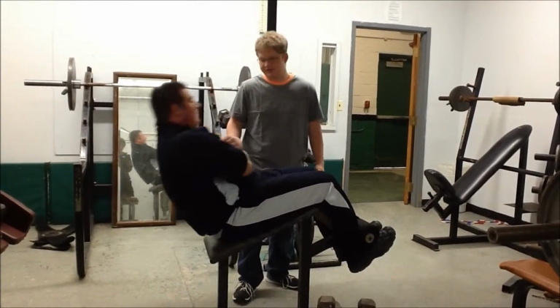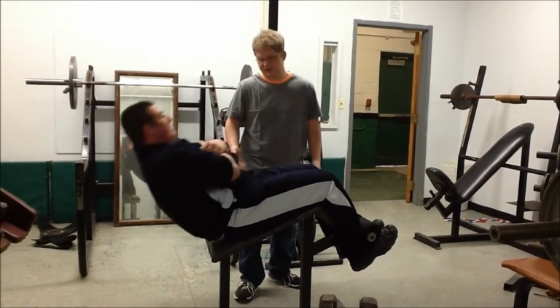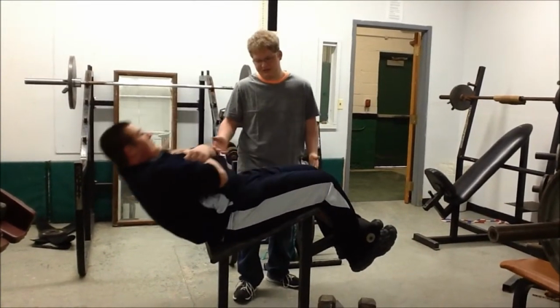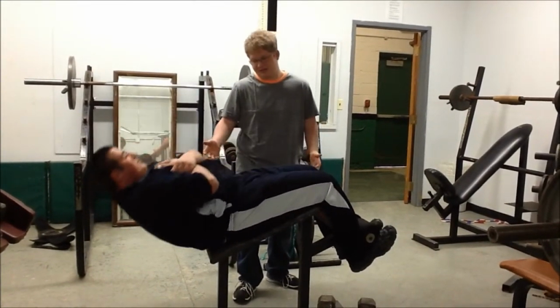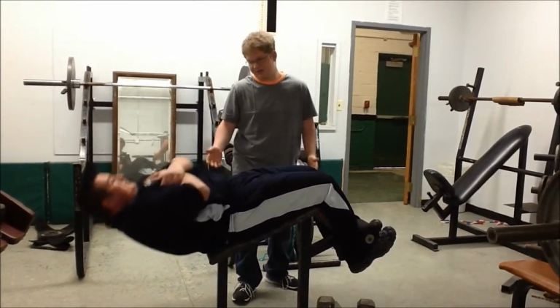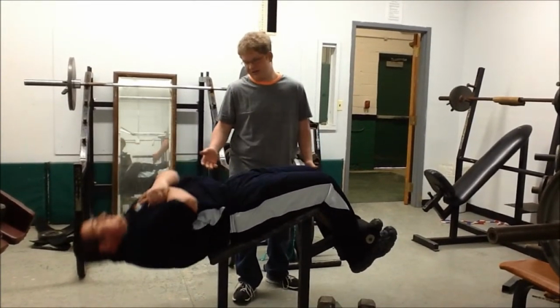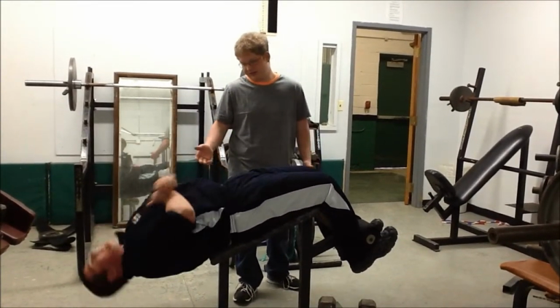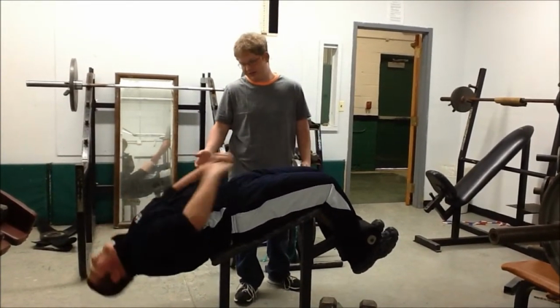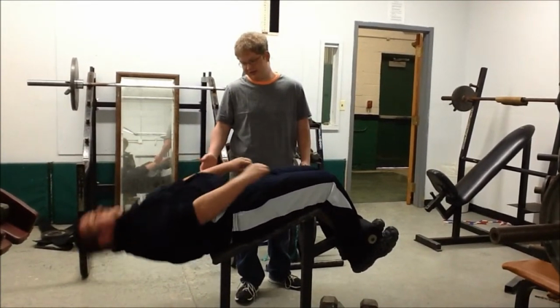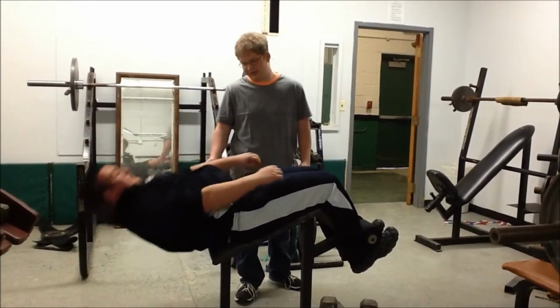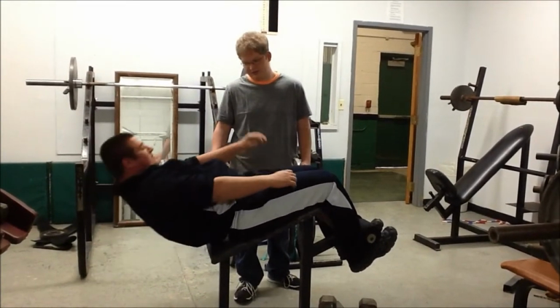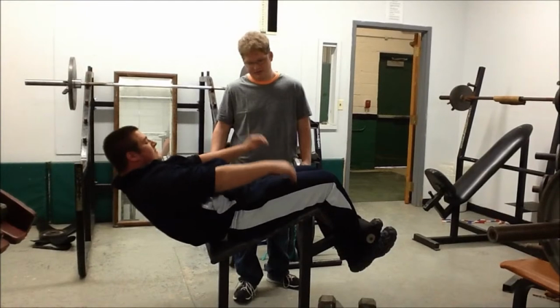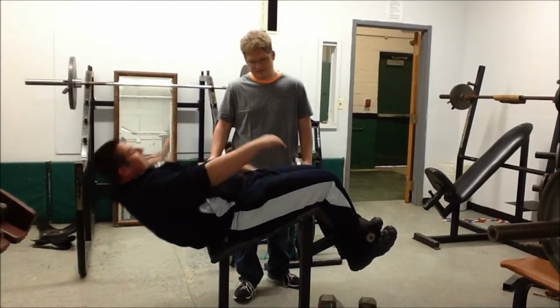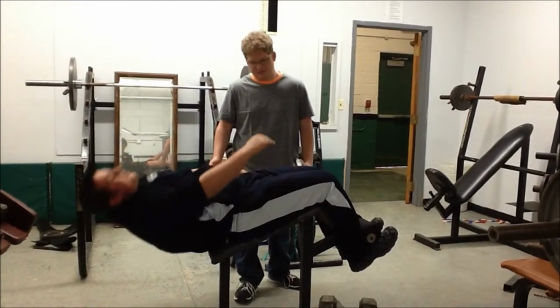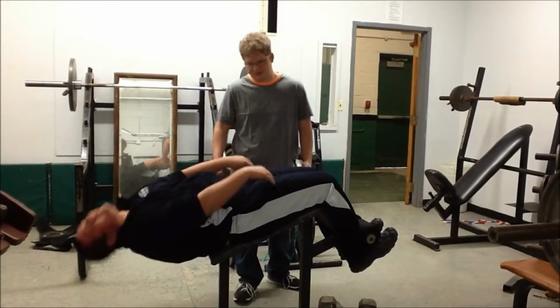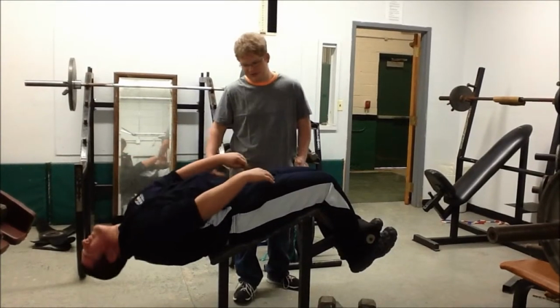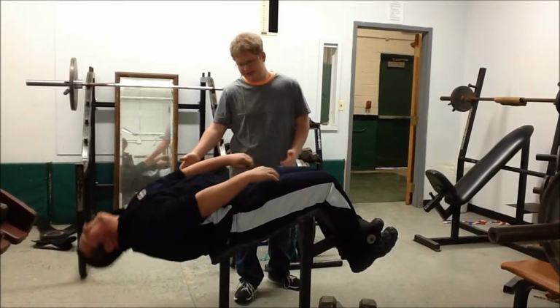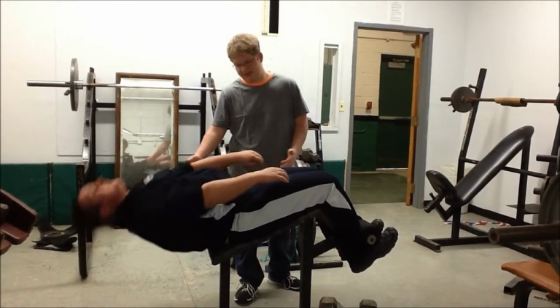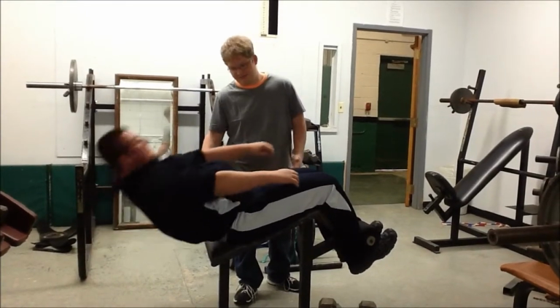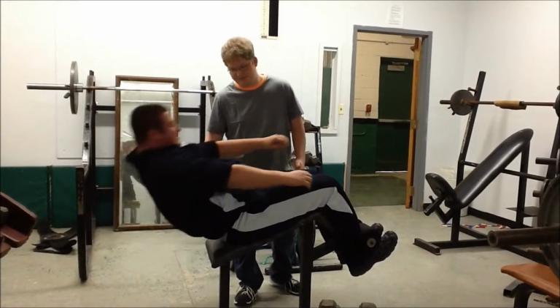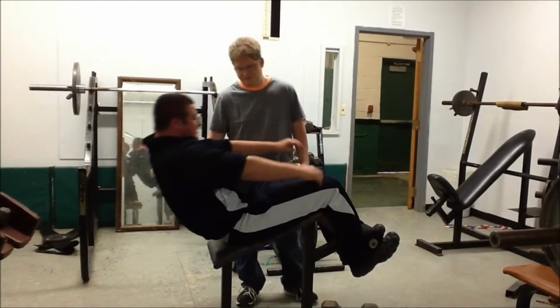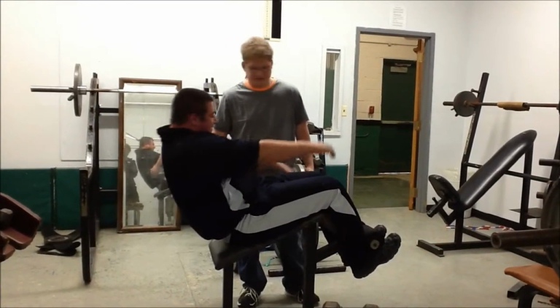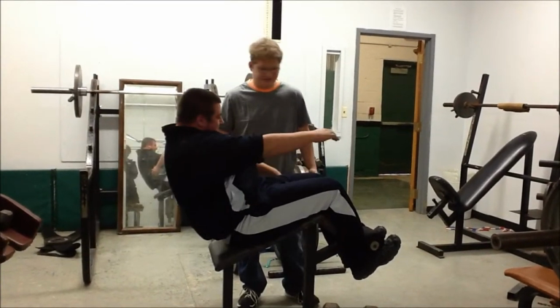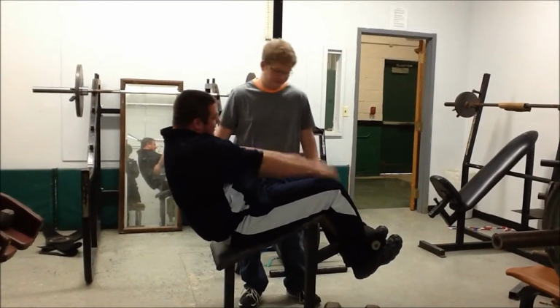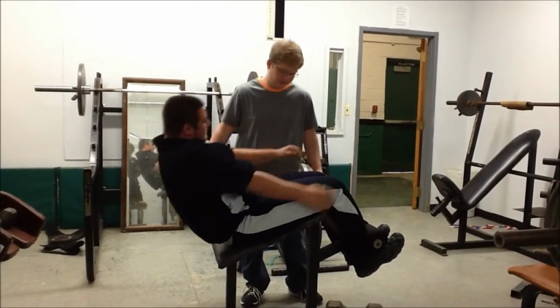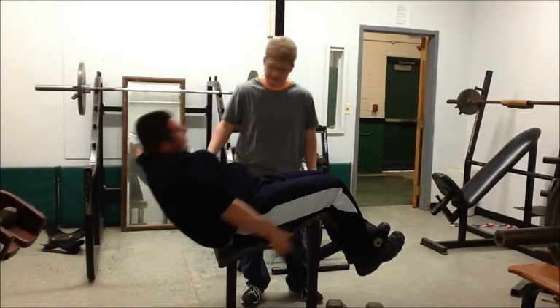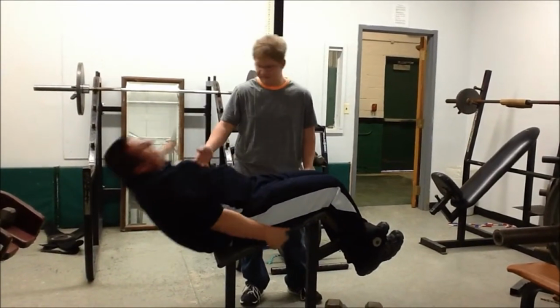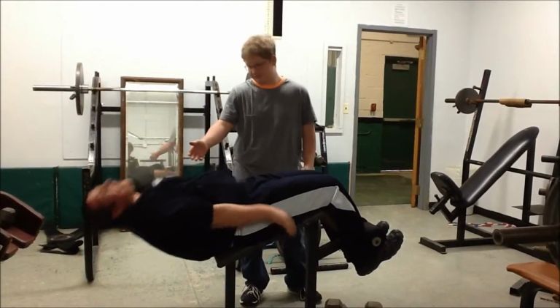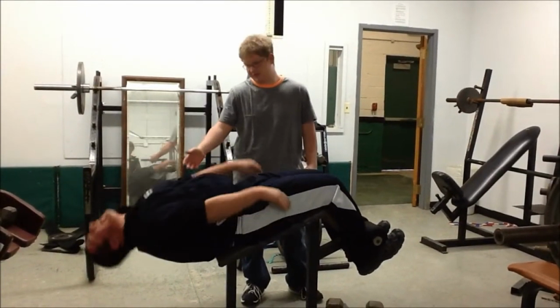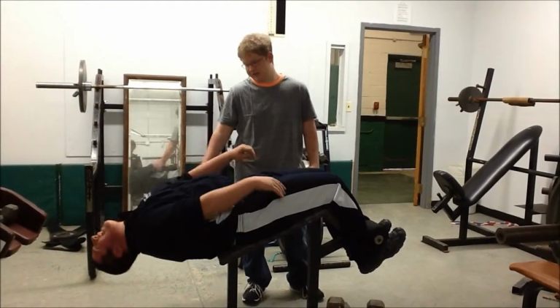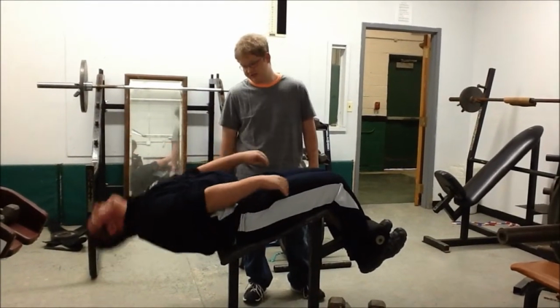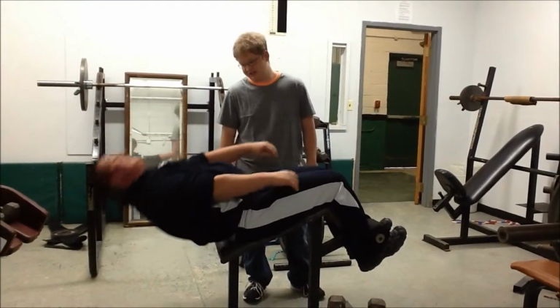Here's how you do it incorrectly. He didn't even attempt to get his arms around his chest.